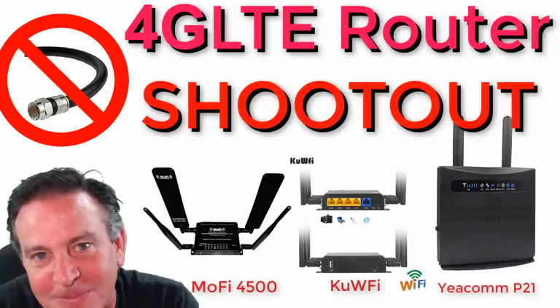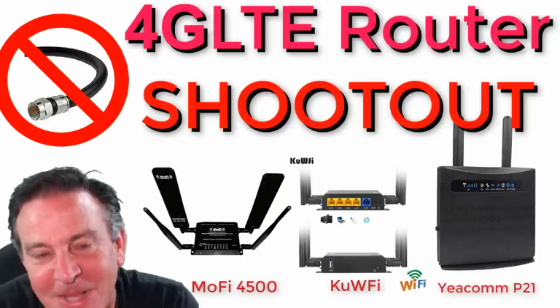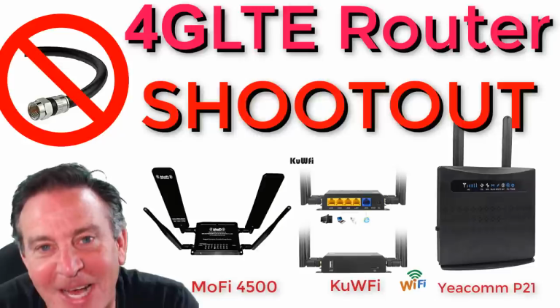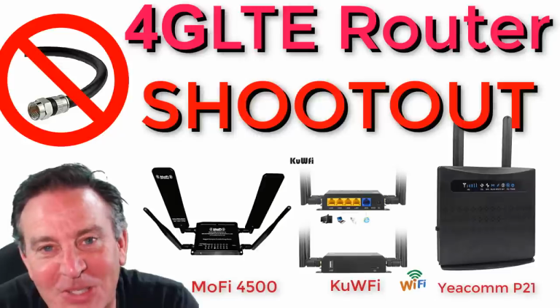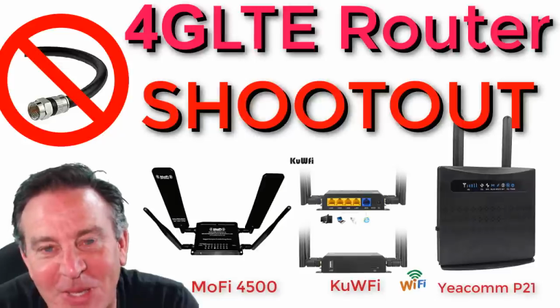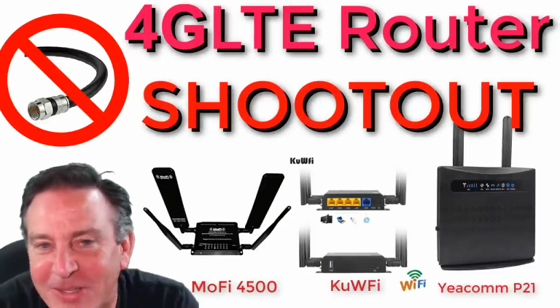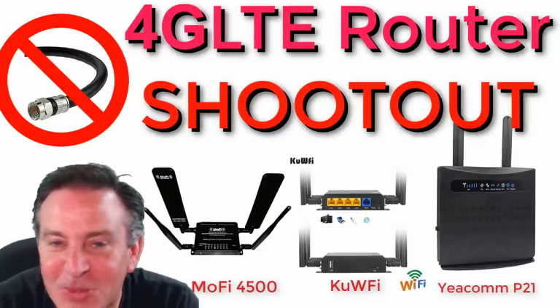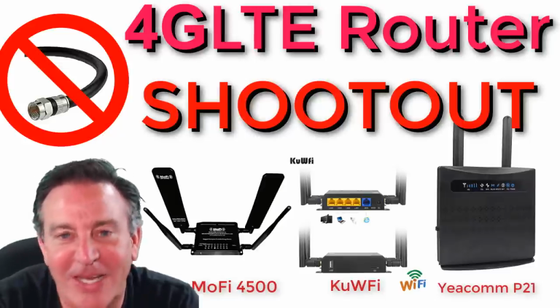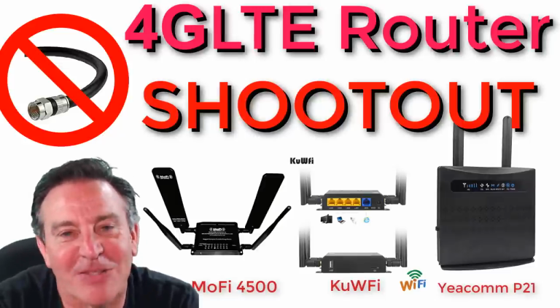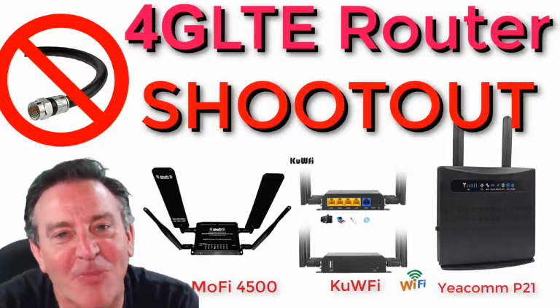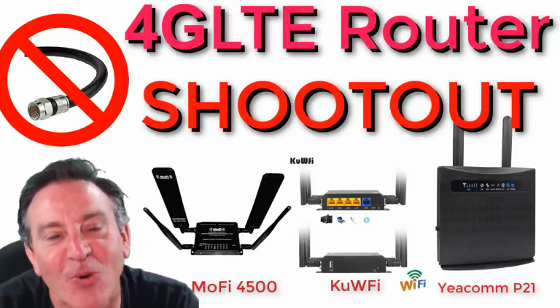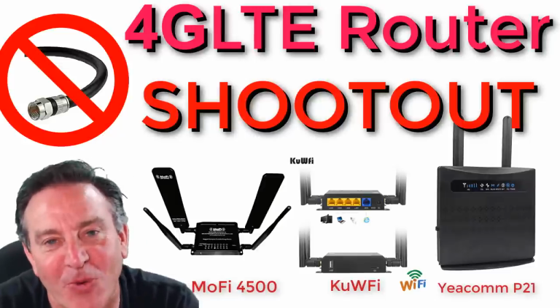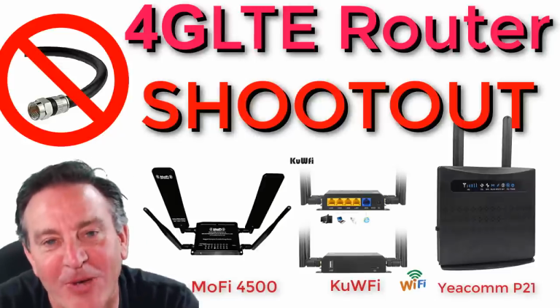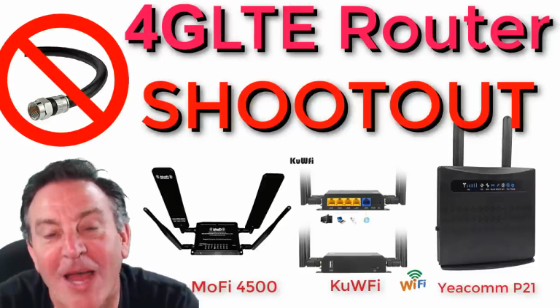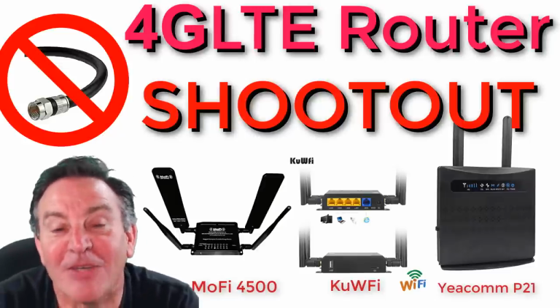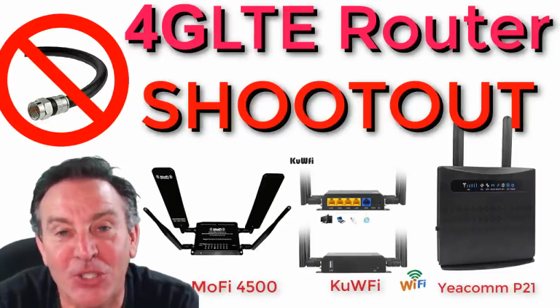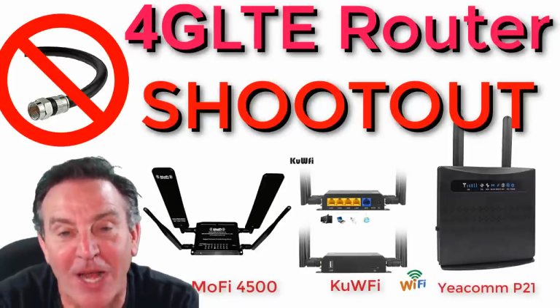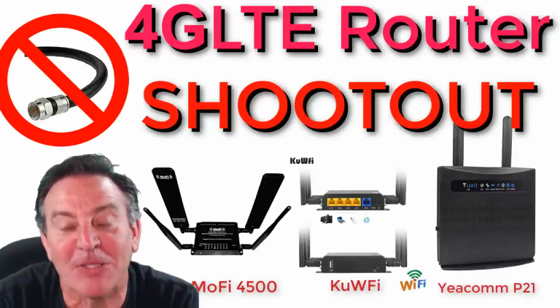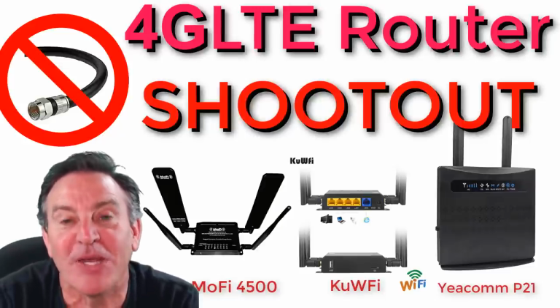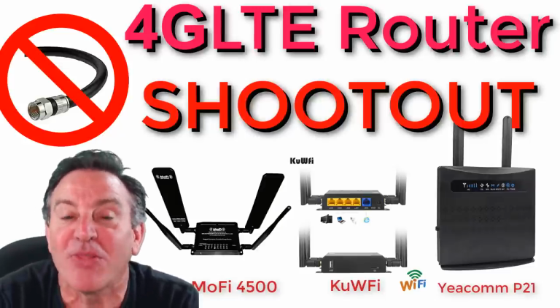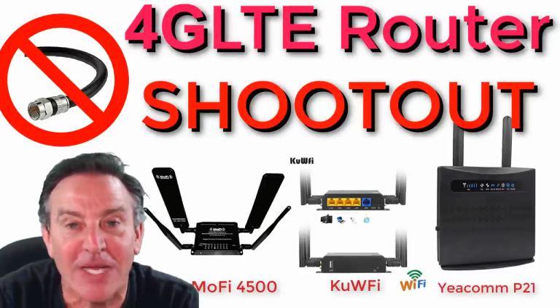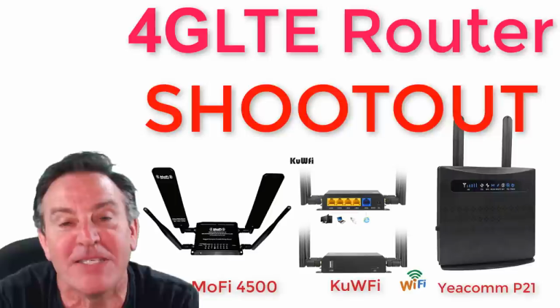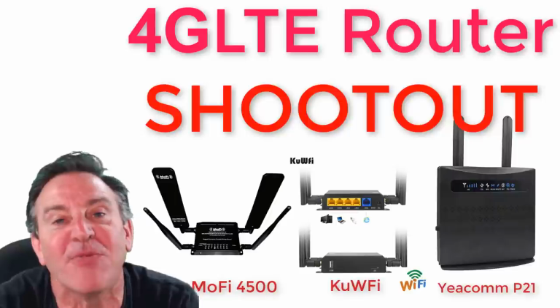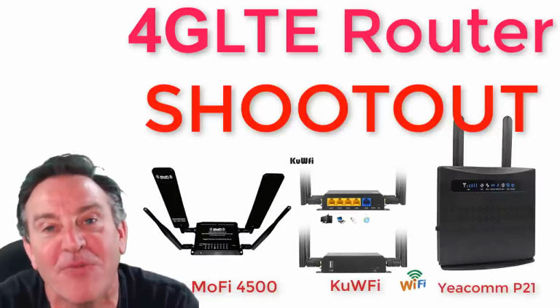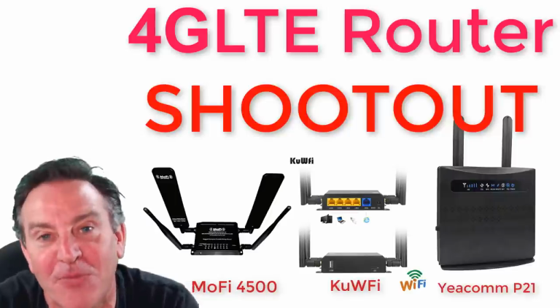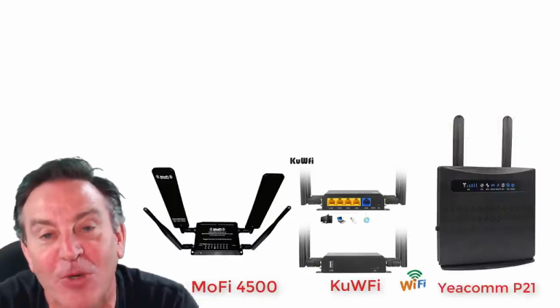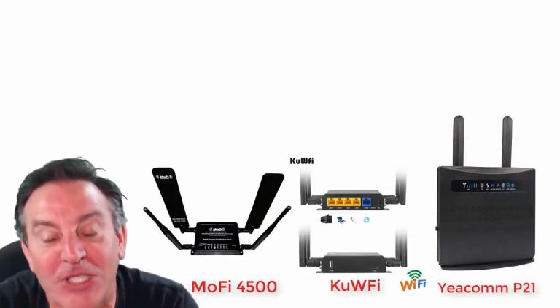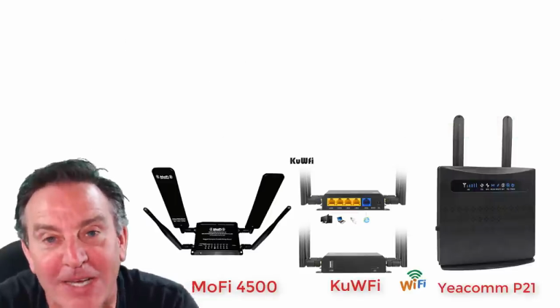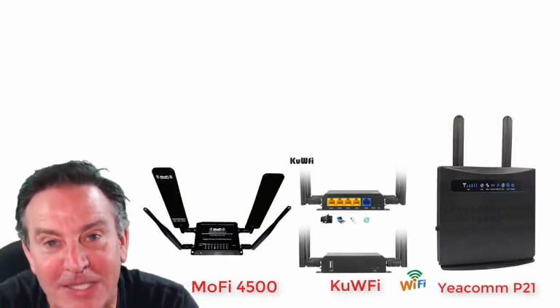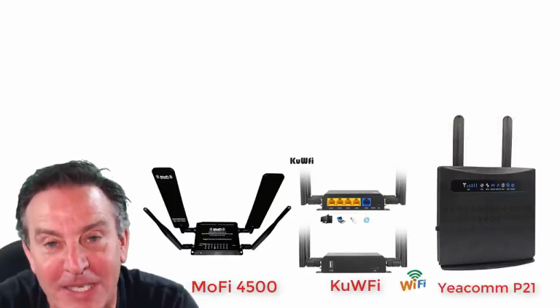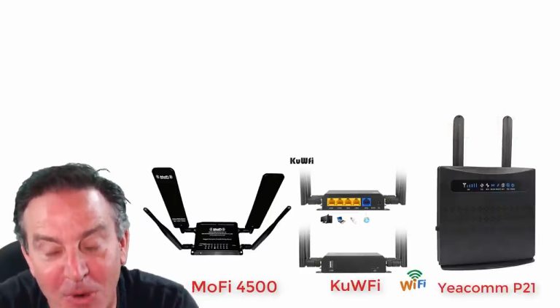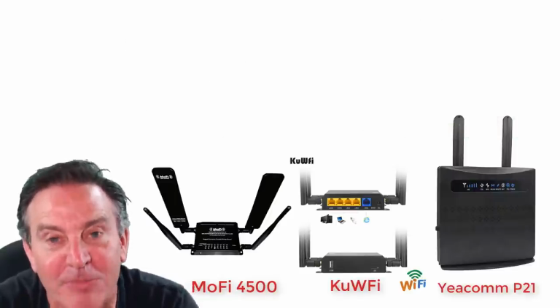Hey guys, this is Peter and this week I have something cool for you. I have a shootout between three different 4G LTE modems.